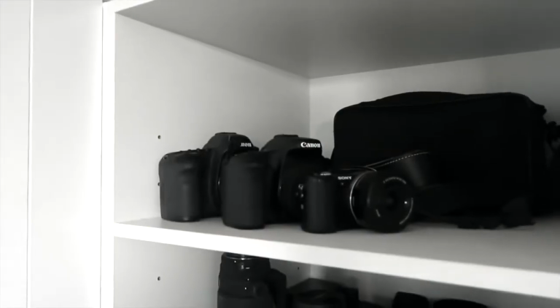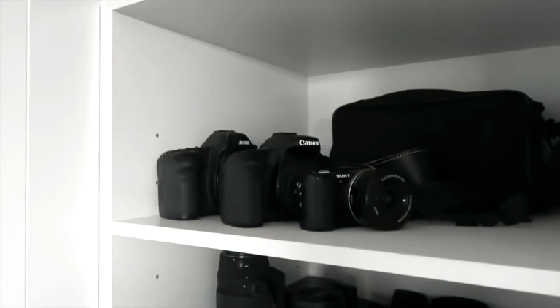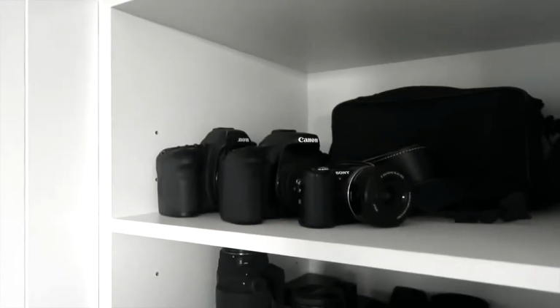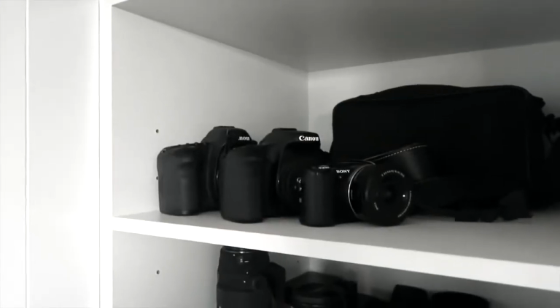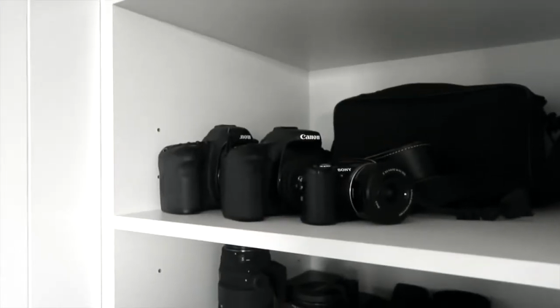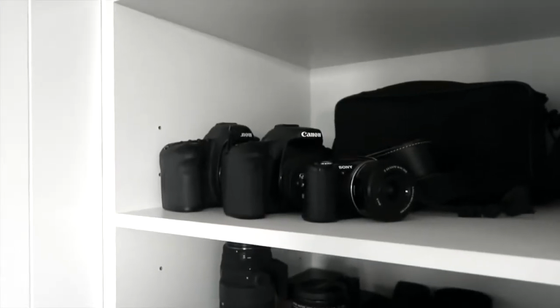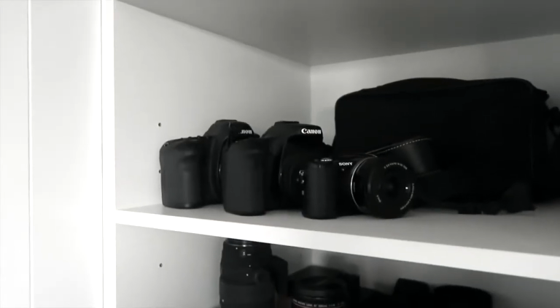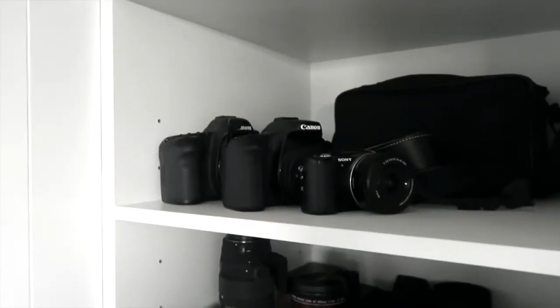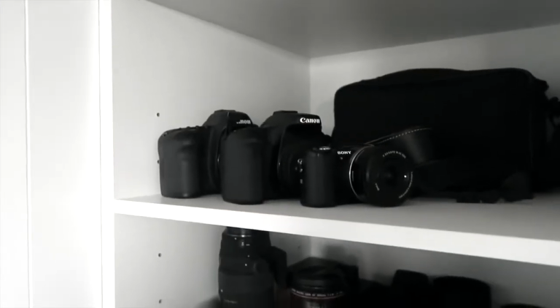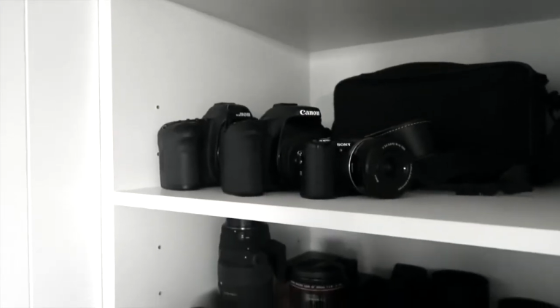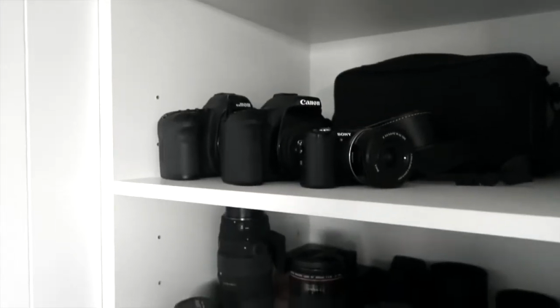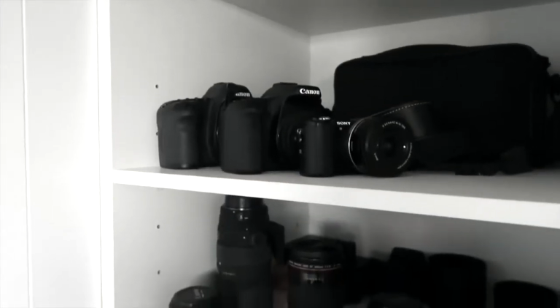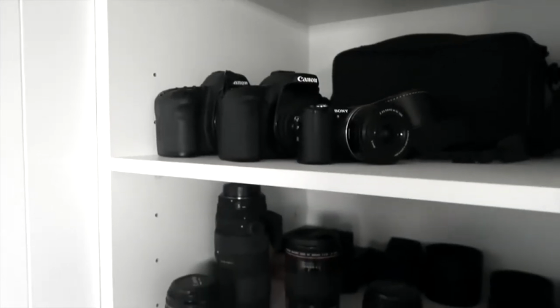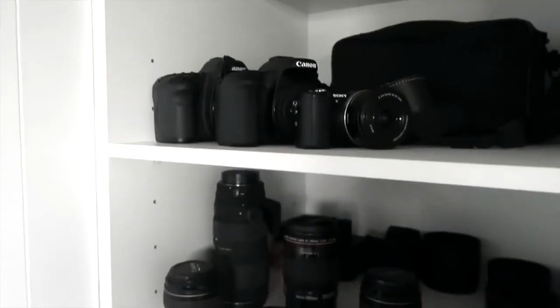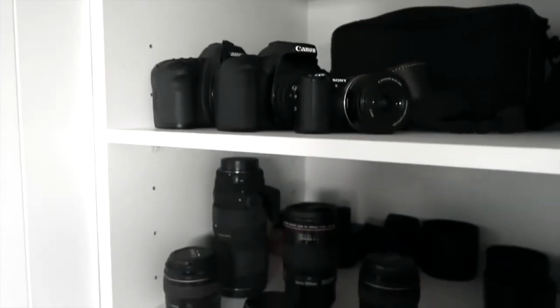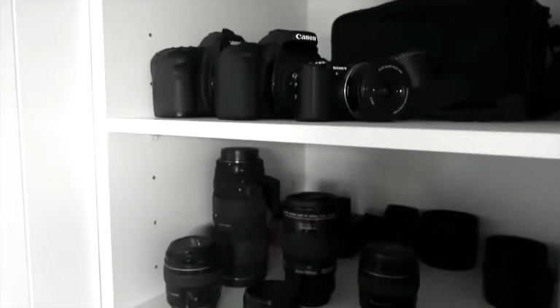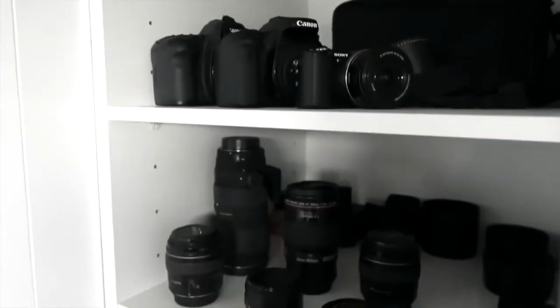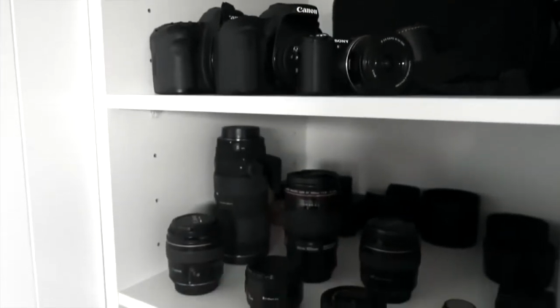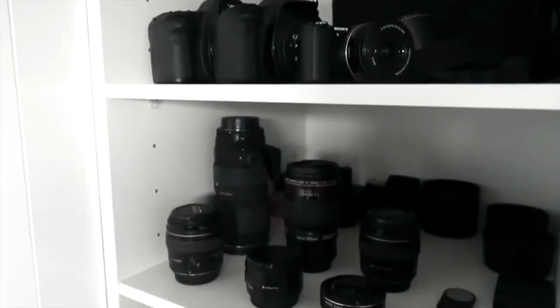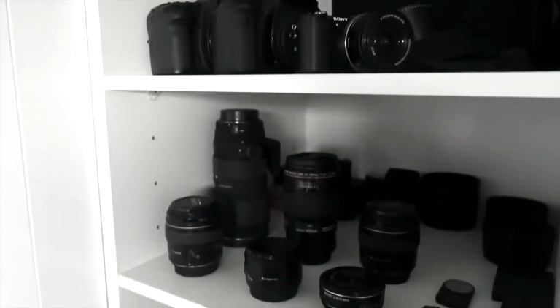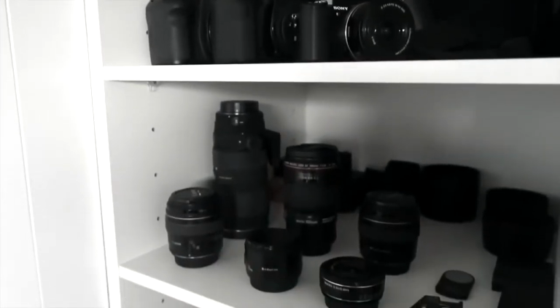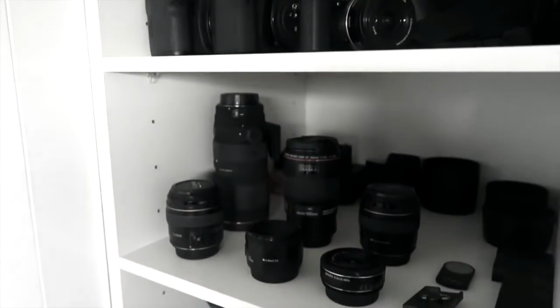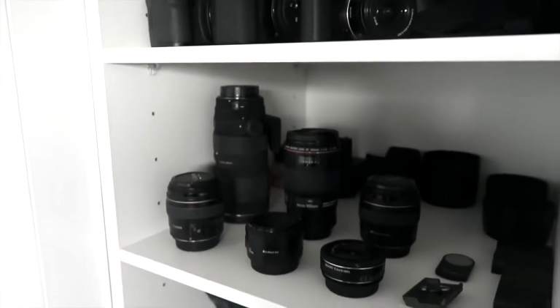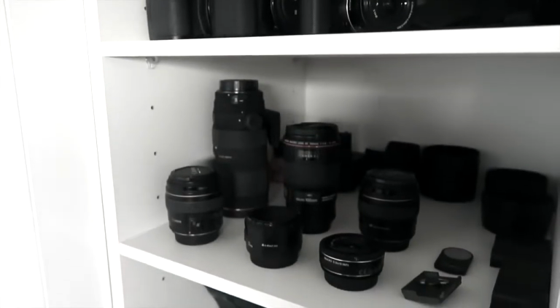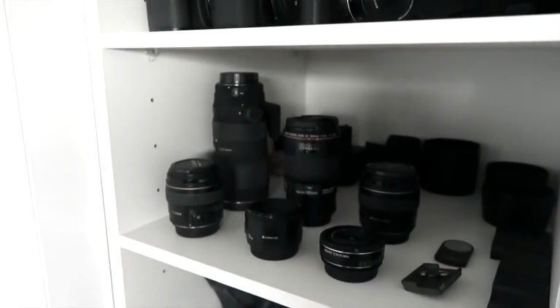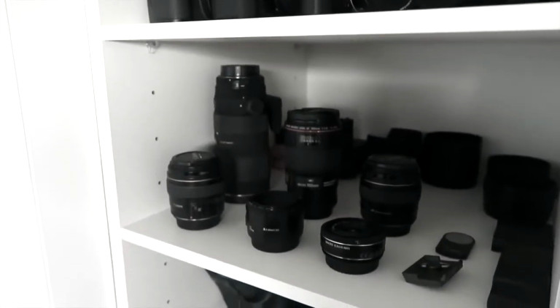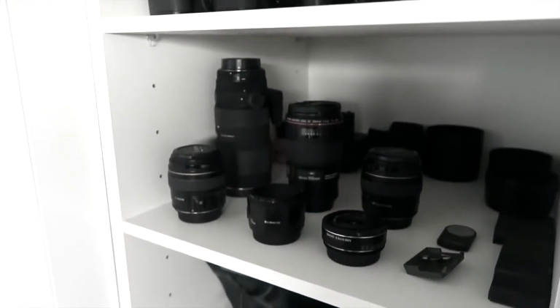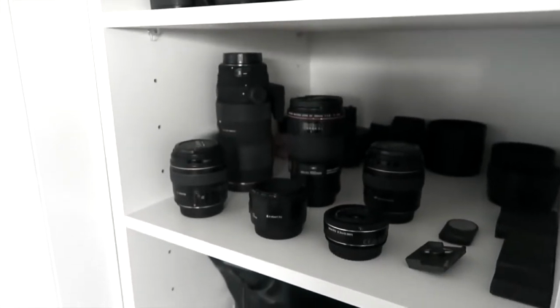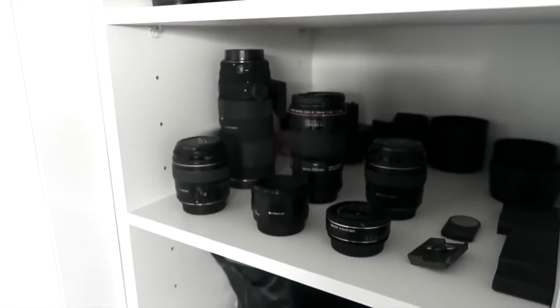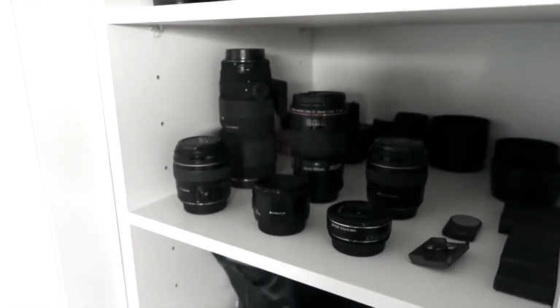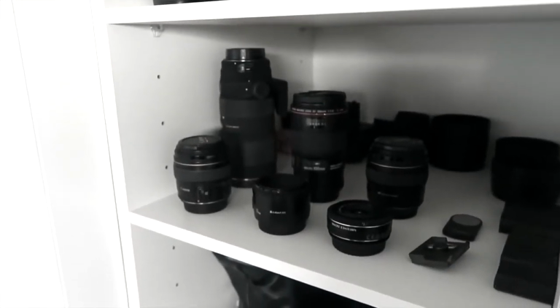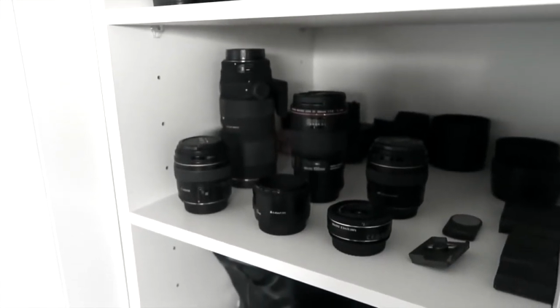This is just a tiny section of my camera cupboard — a little bit of the gear that I own, the stuff that I use quite regularly.